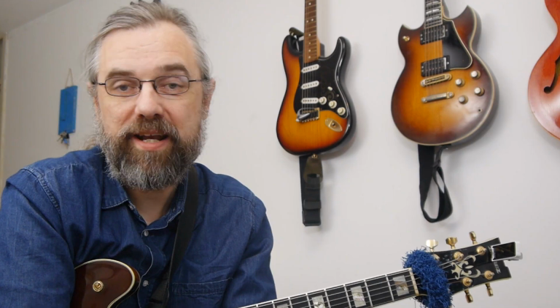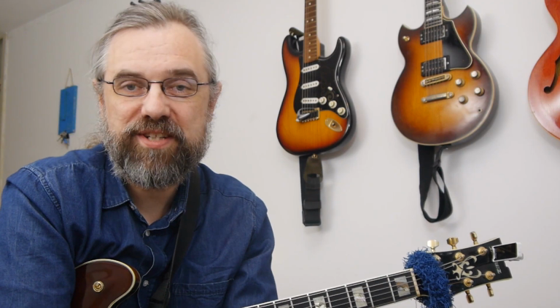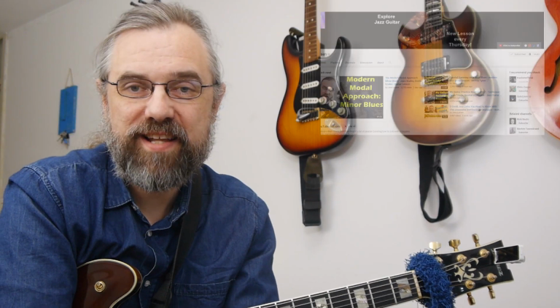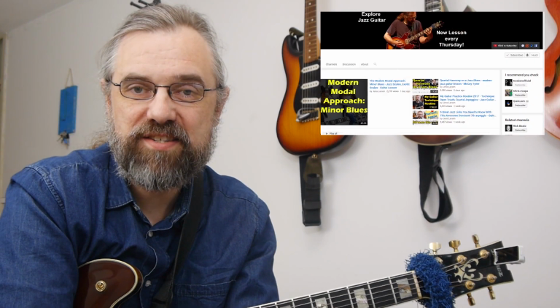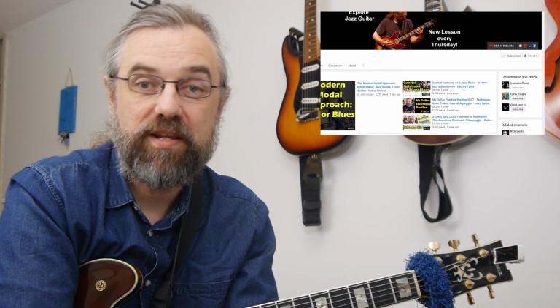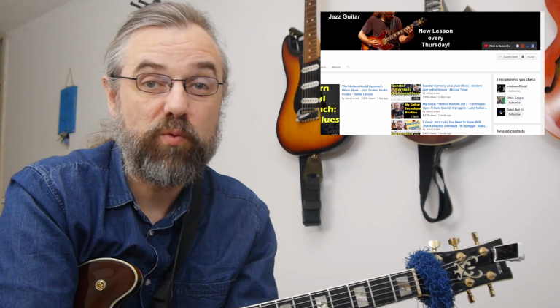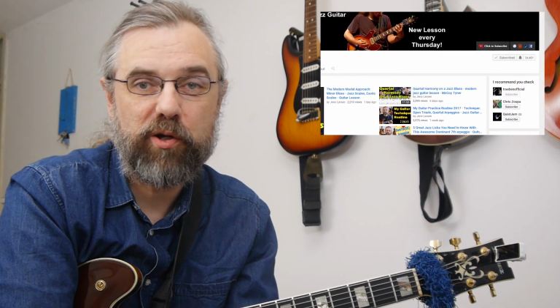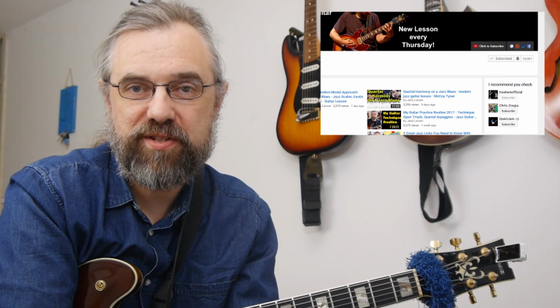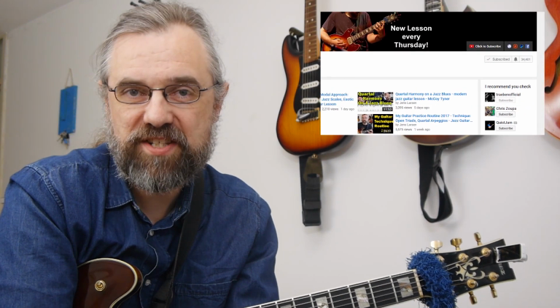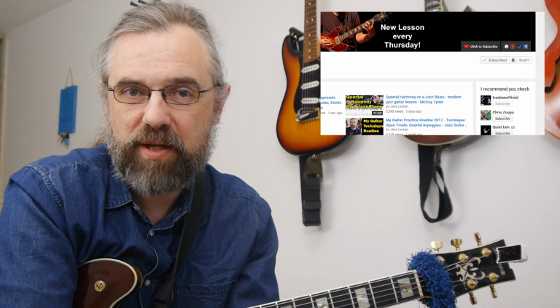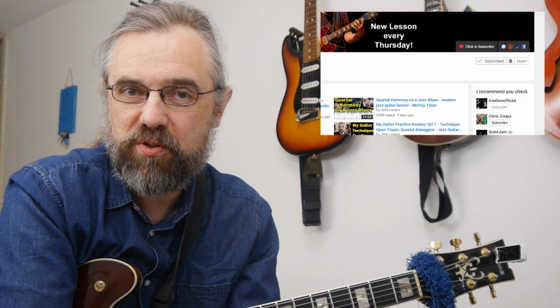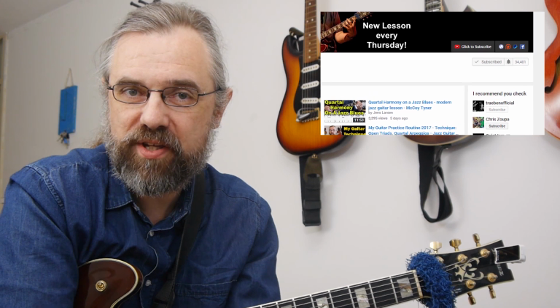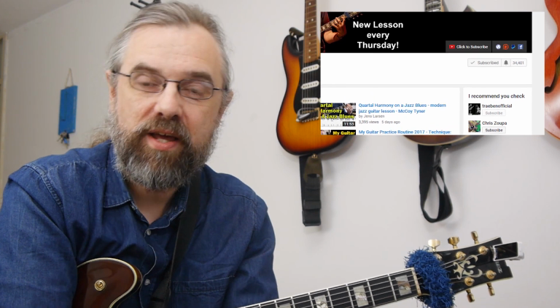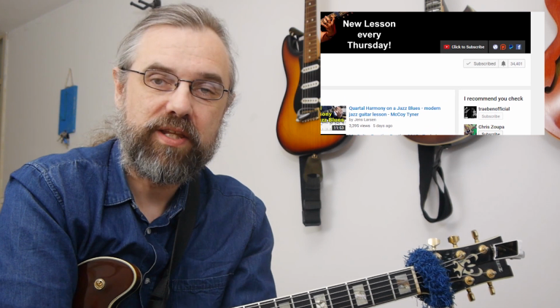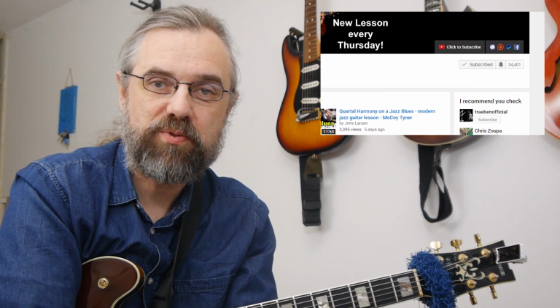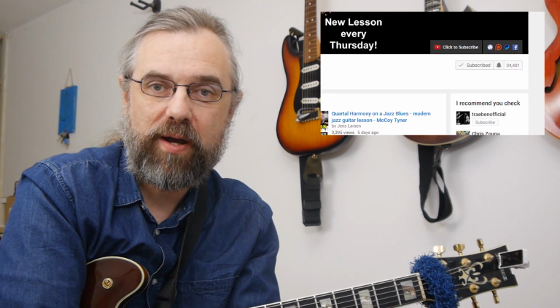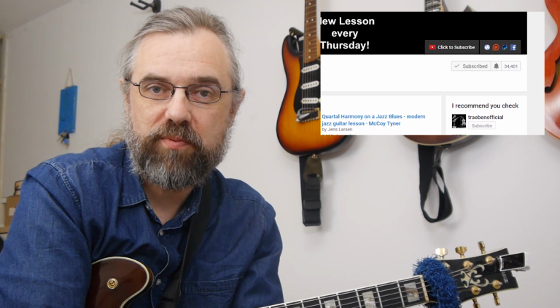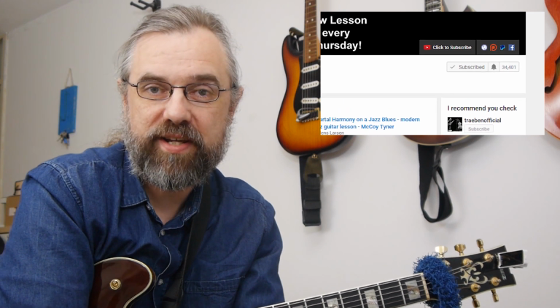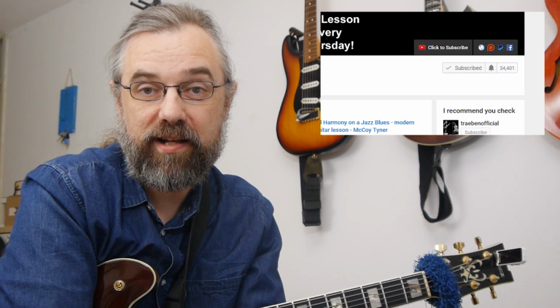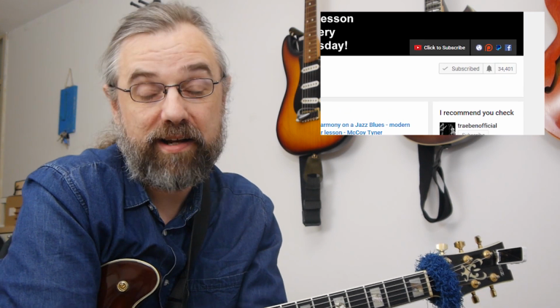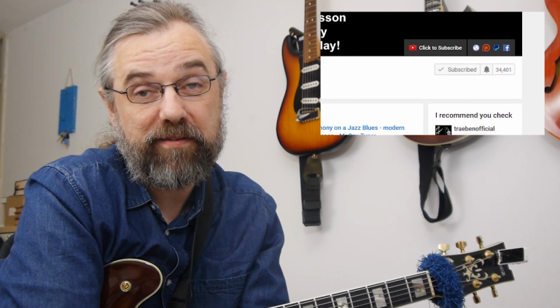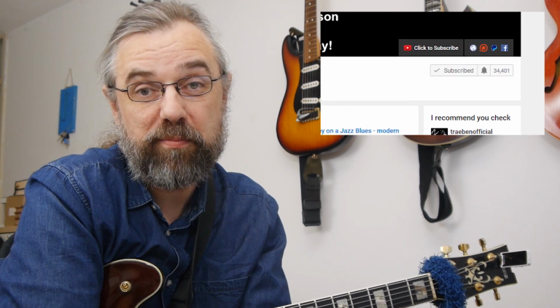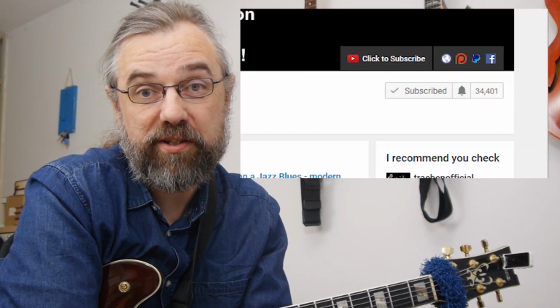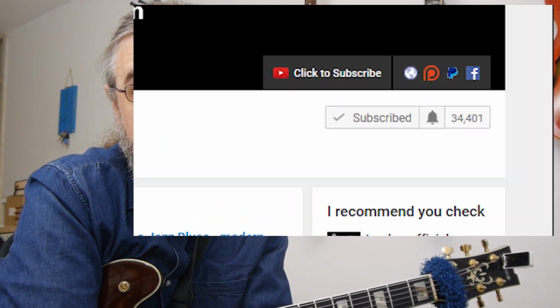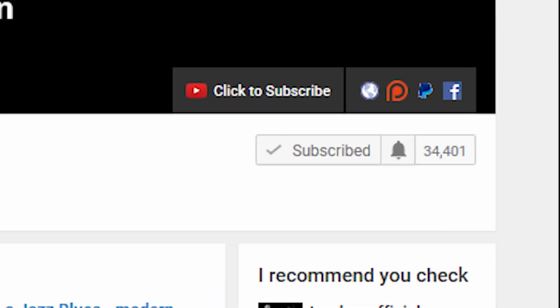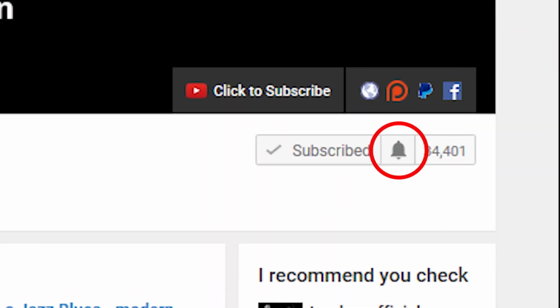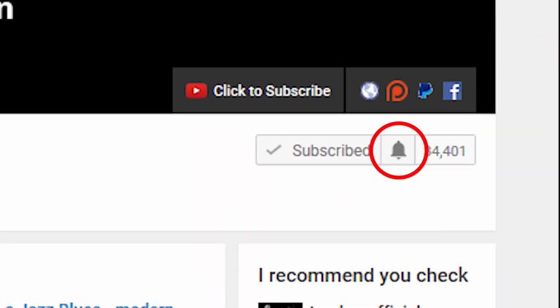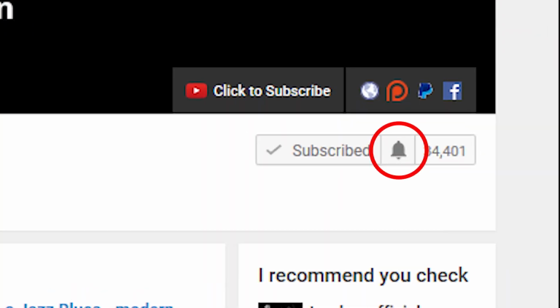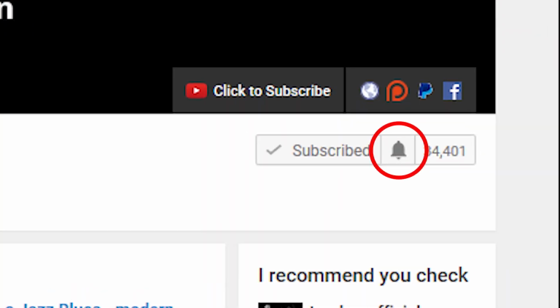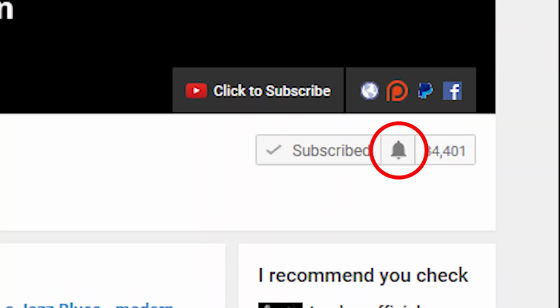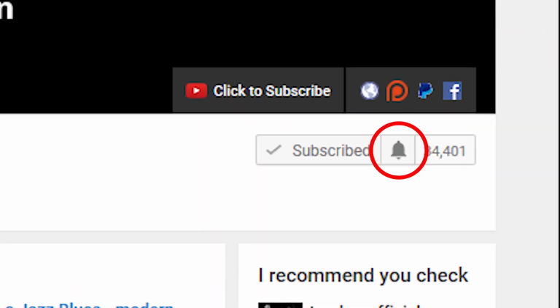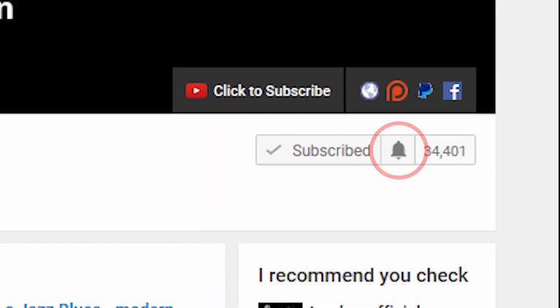My name is Jens Larsen. If you want to learn jazz and make music then subscribe to my channel and click the little bell notification icon so you don't miss anything.